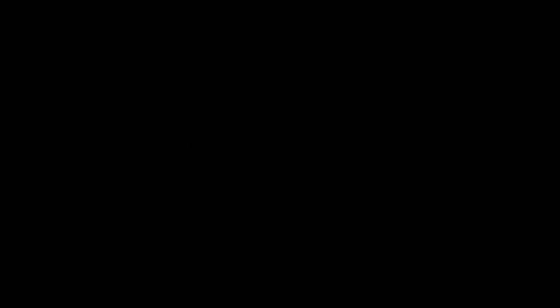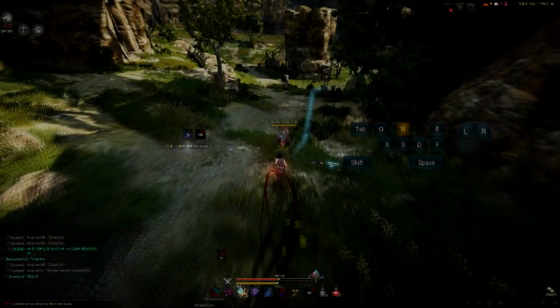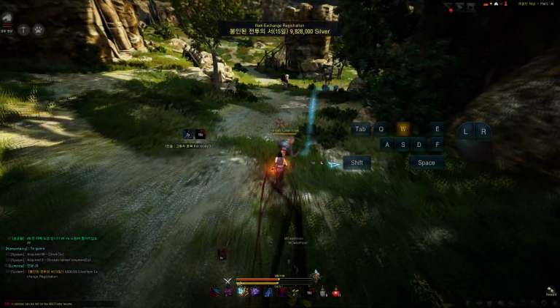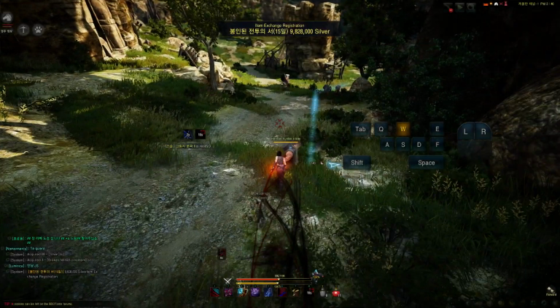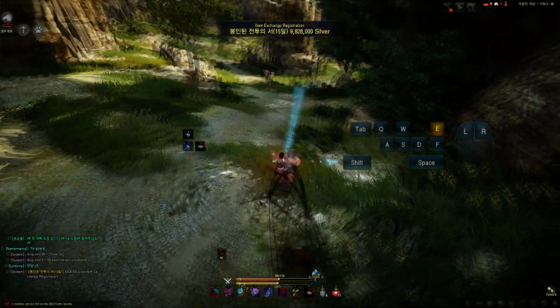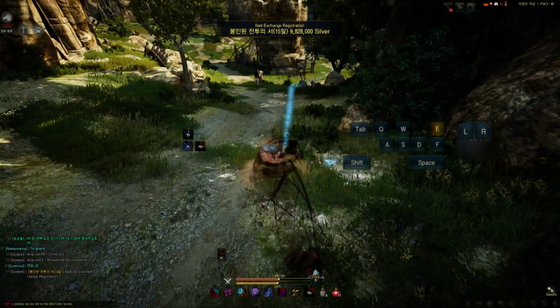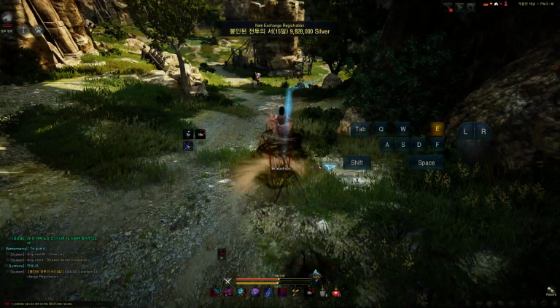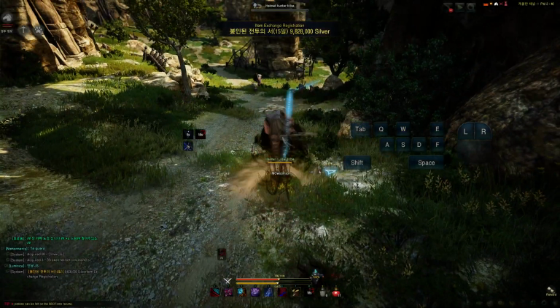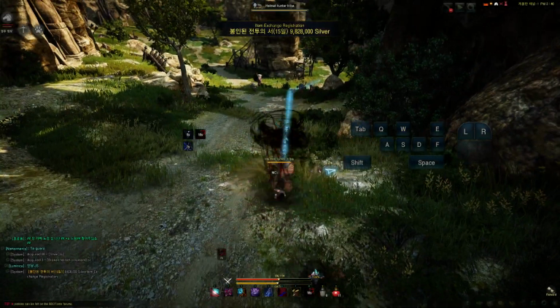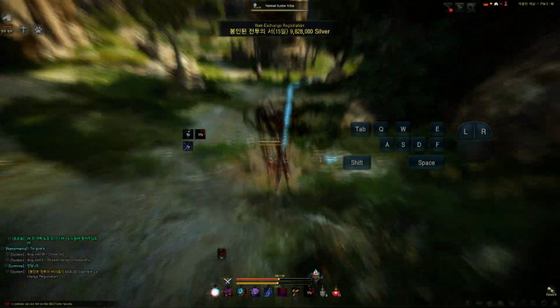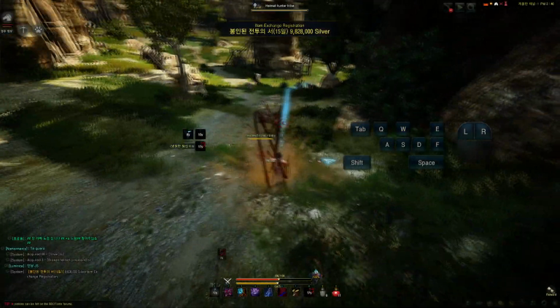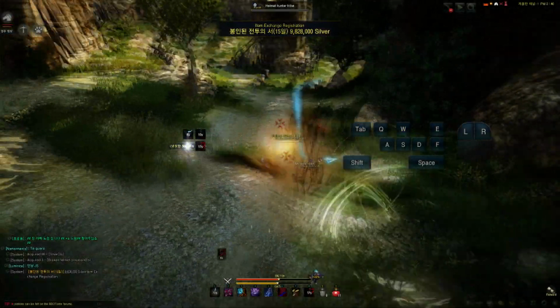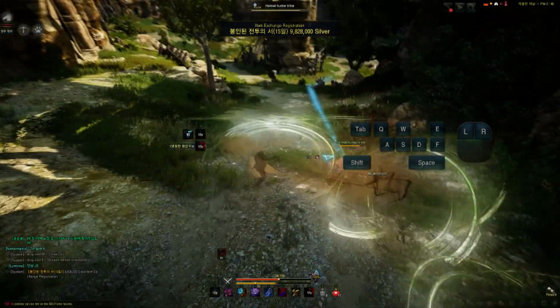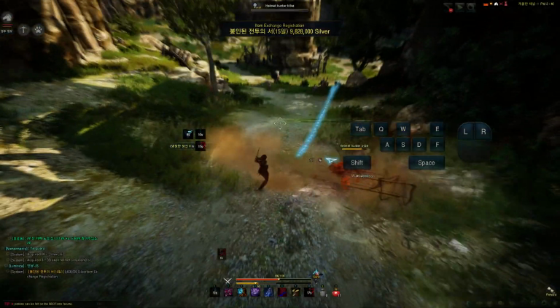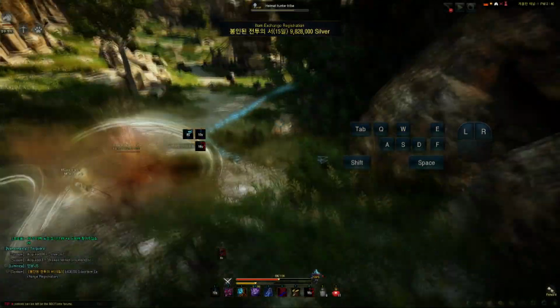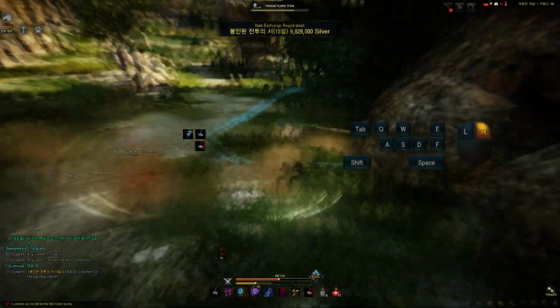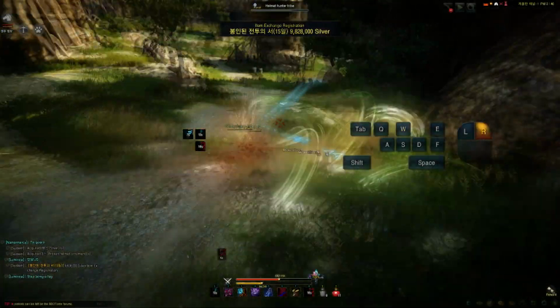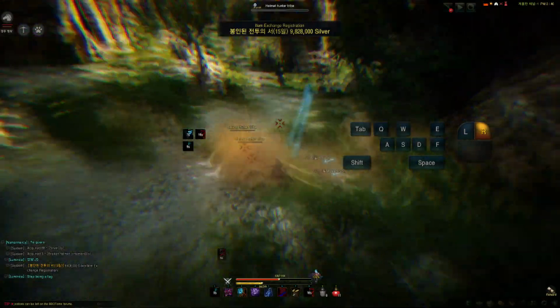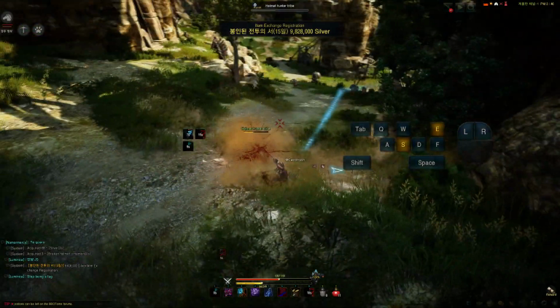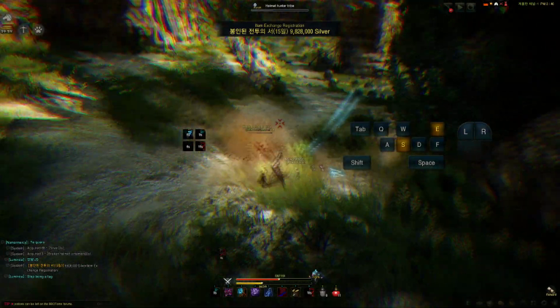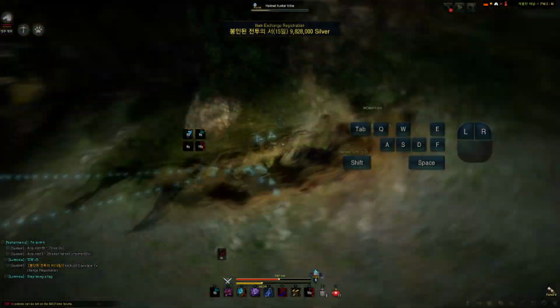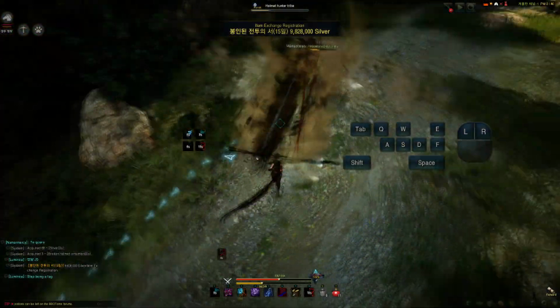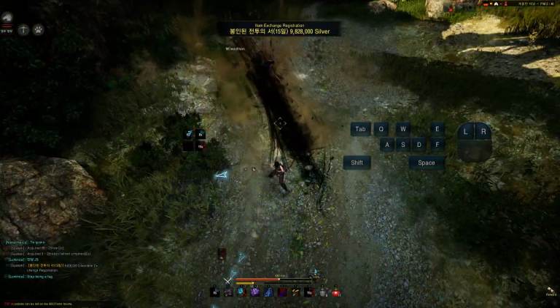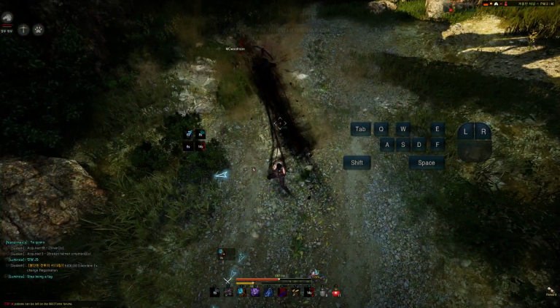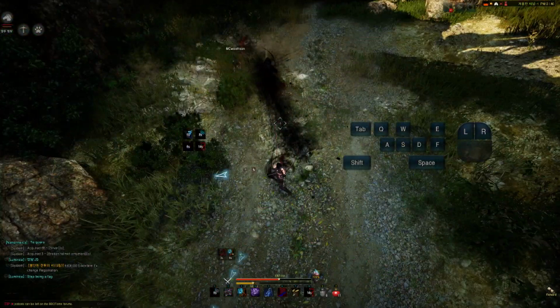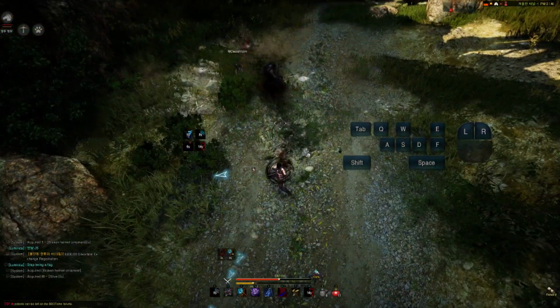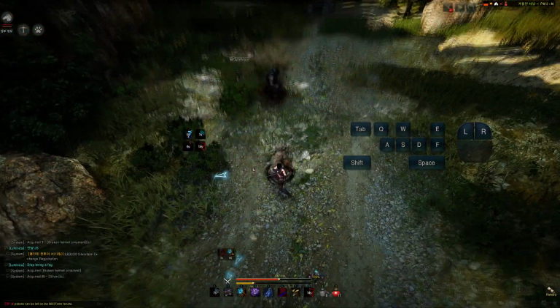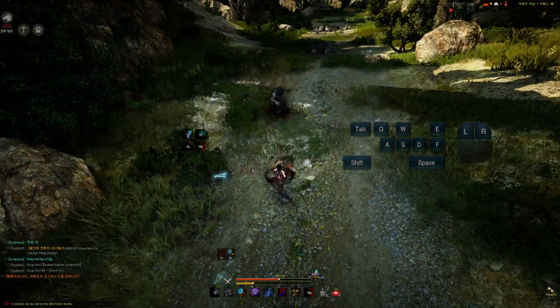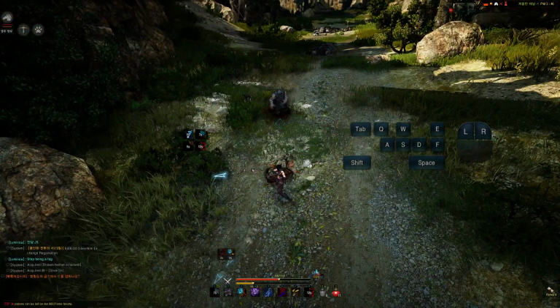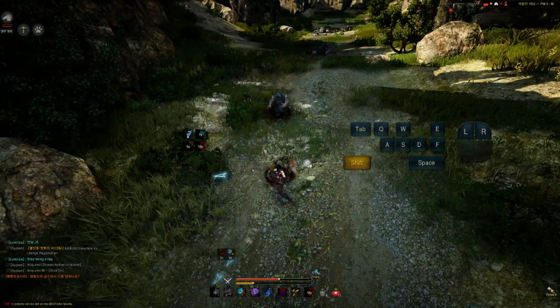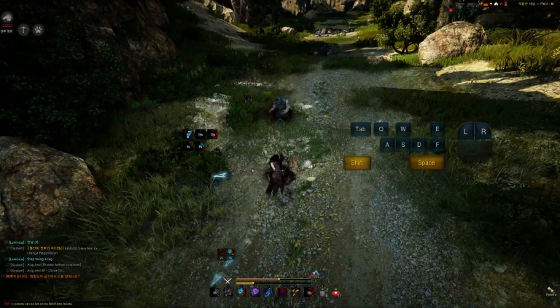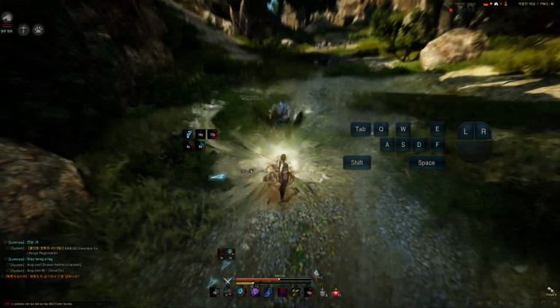Another way of using E-grab is E-grab into ShamWow, into the dagger, into the flash step.